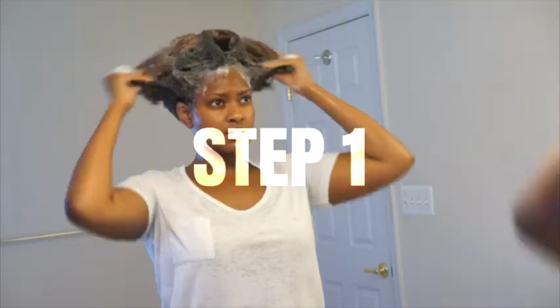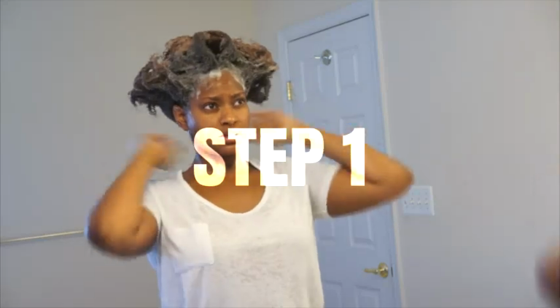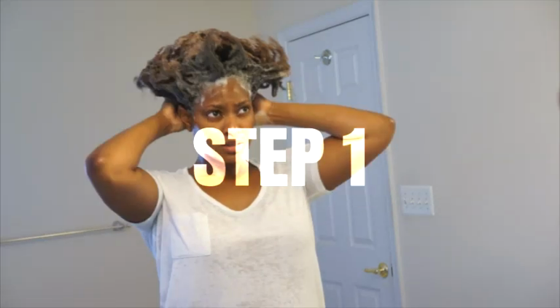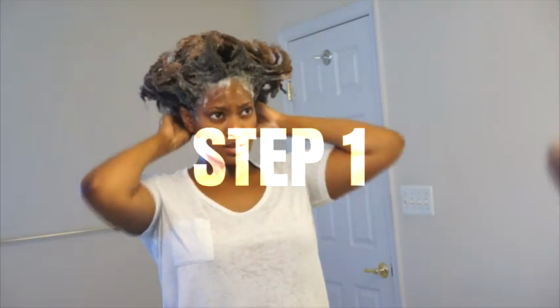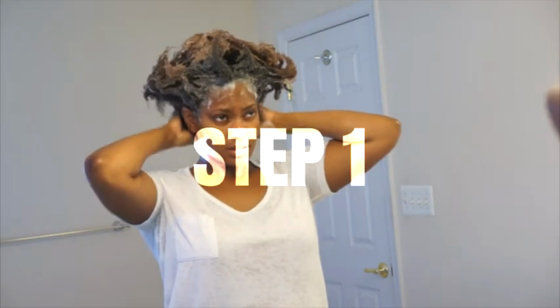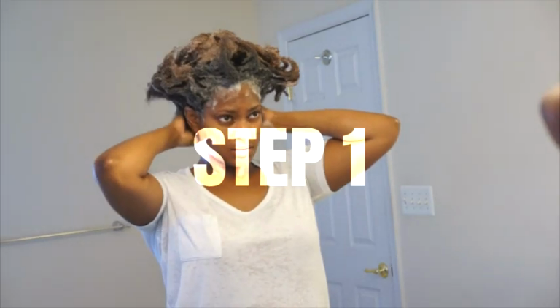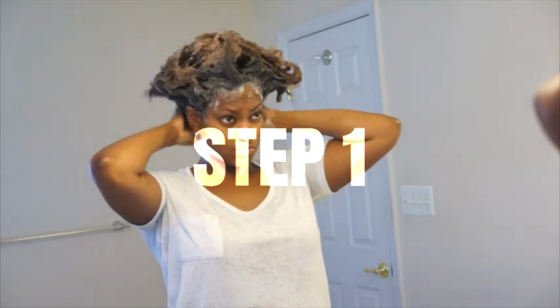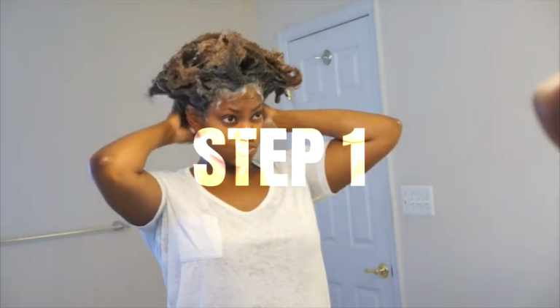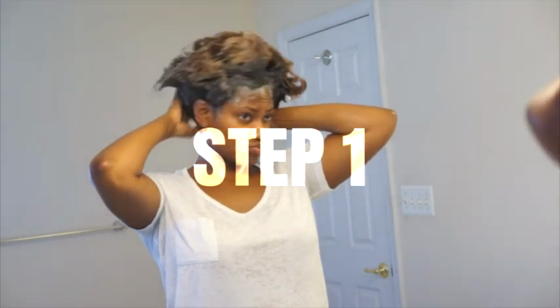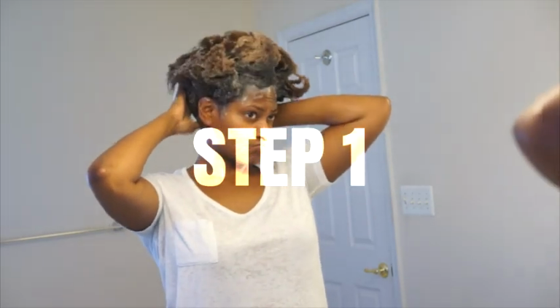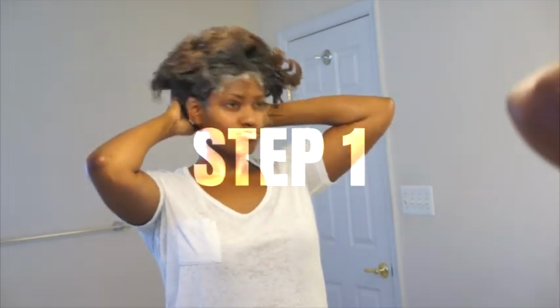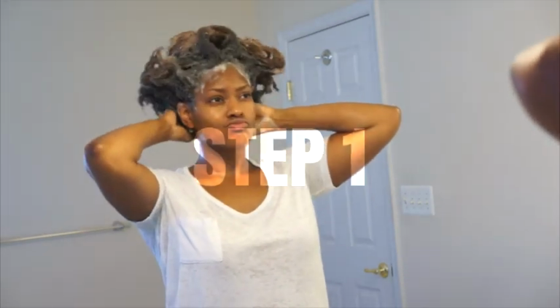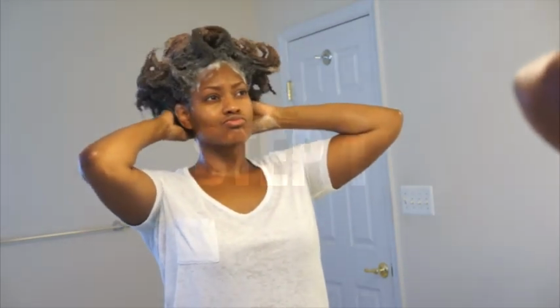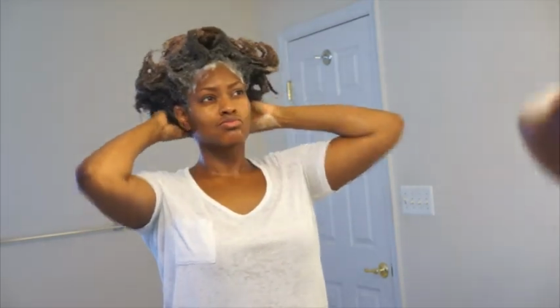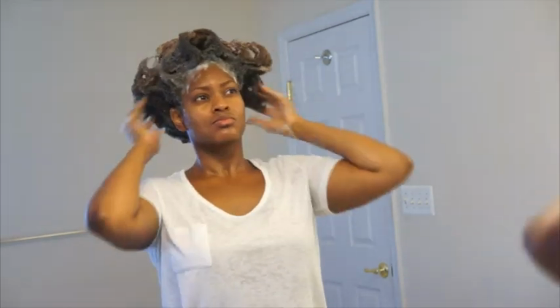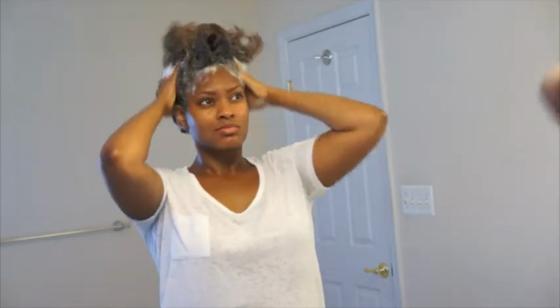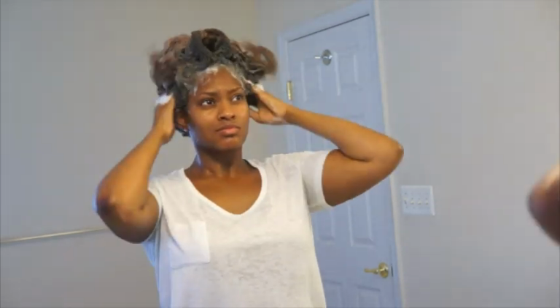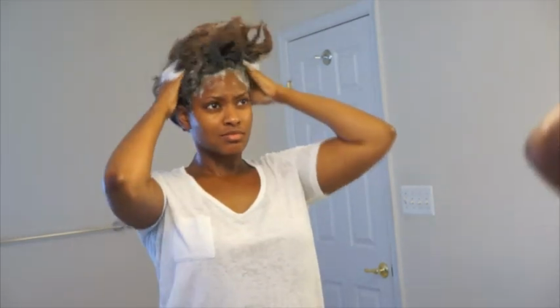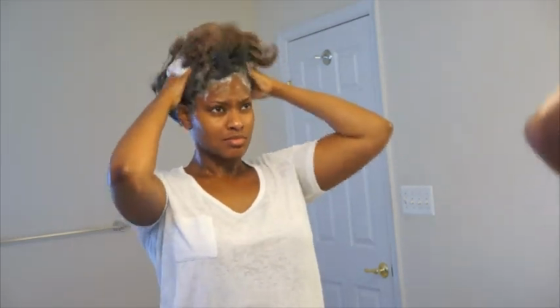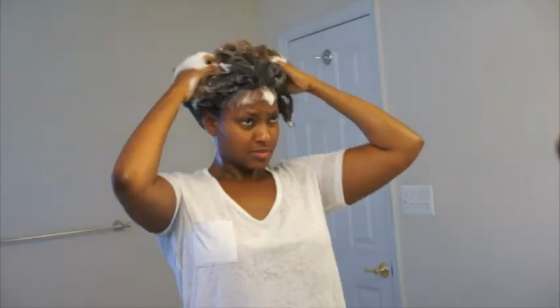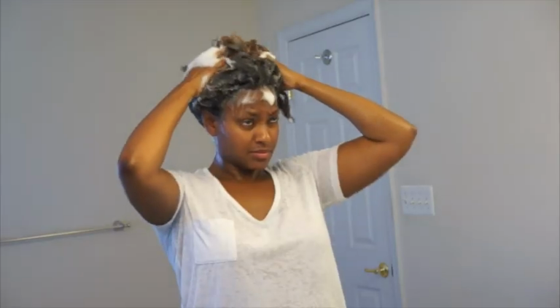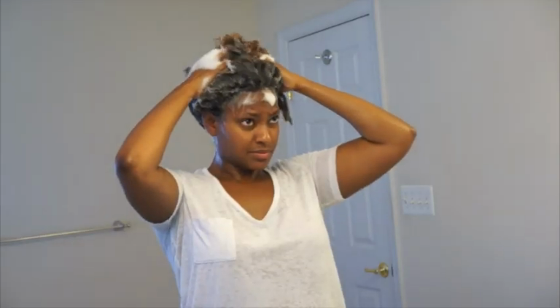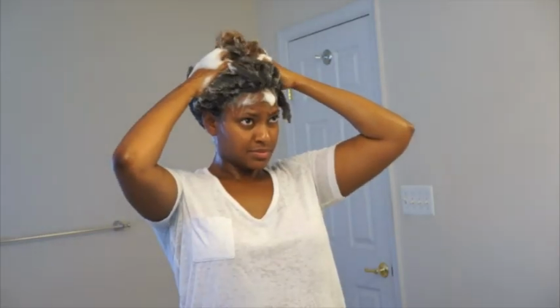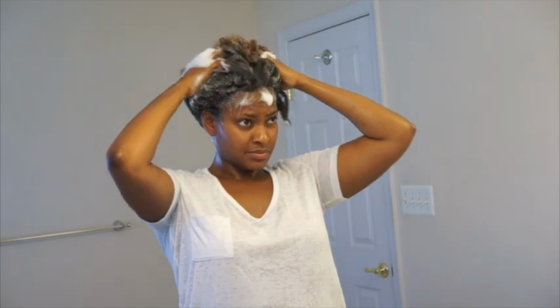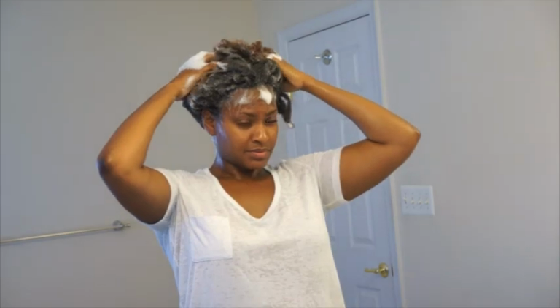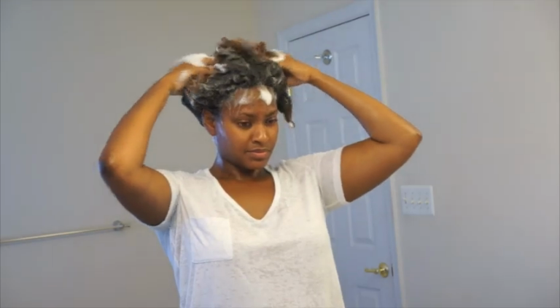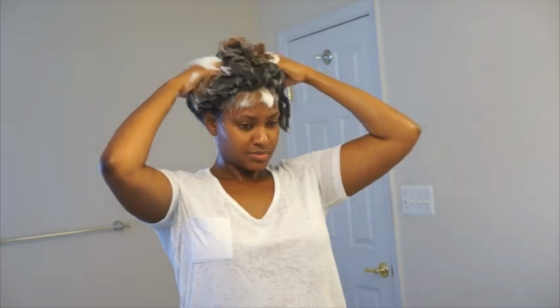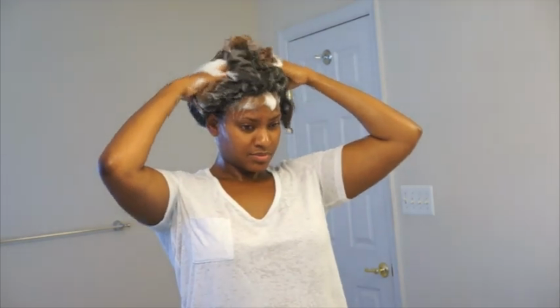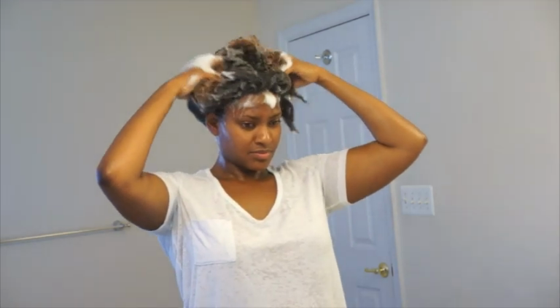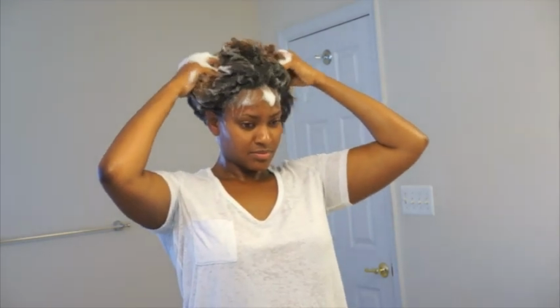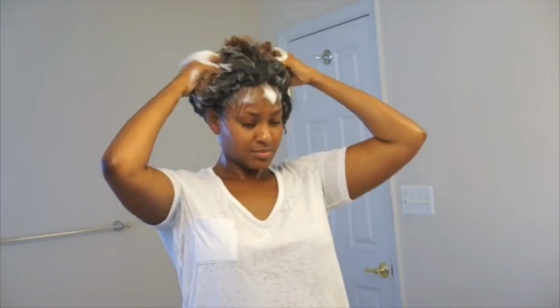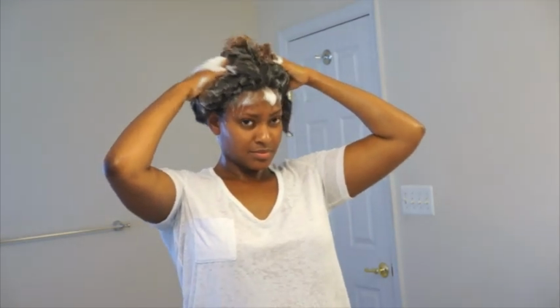So step one, you're gonna wash your hair. I felt that the shampoo was kind of stripping and took away a lot of the oils and stuff from my hair.